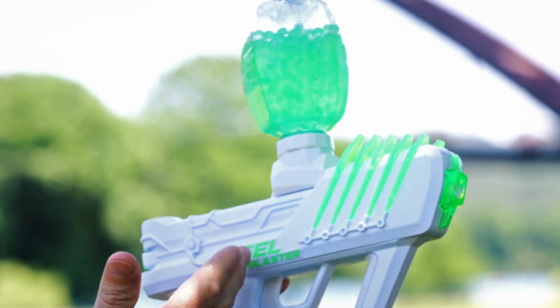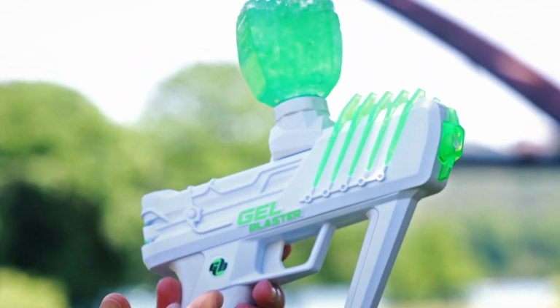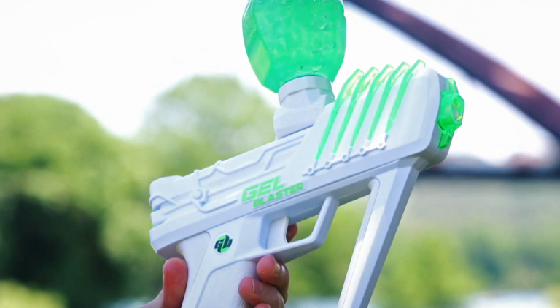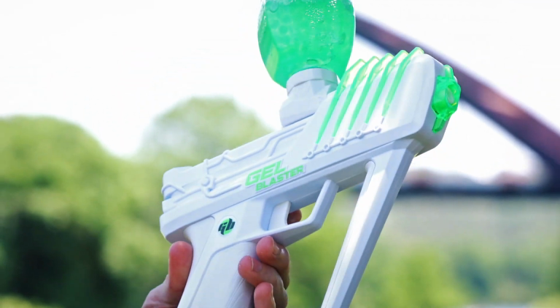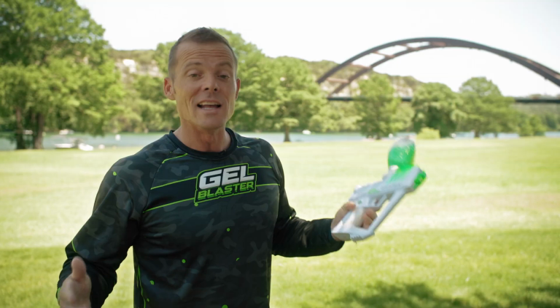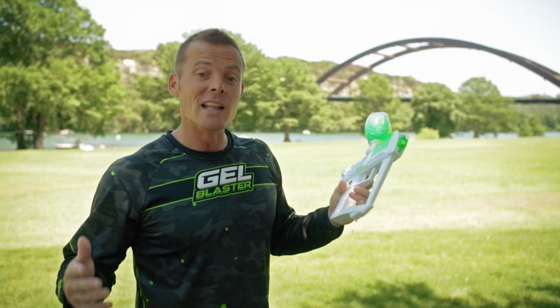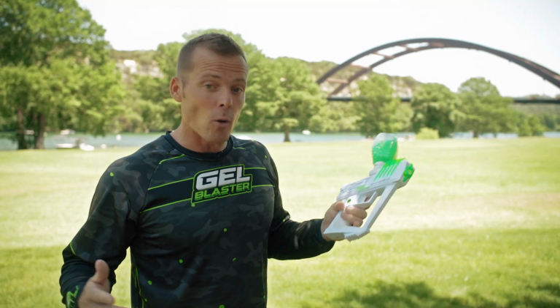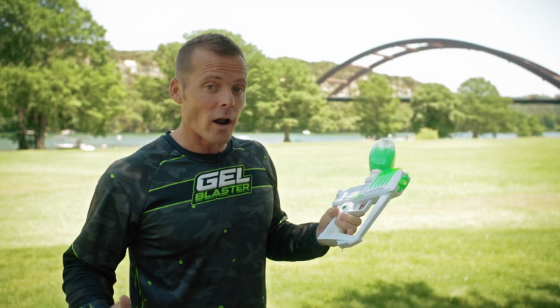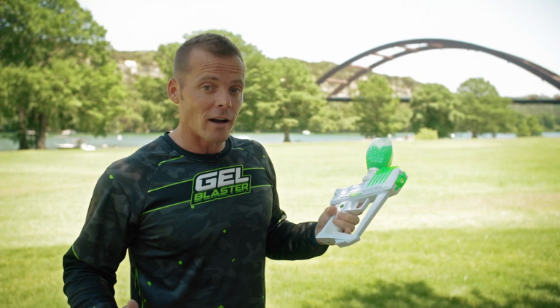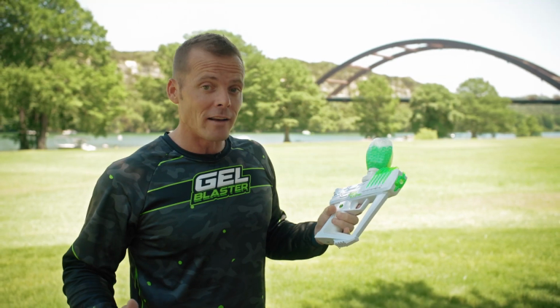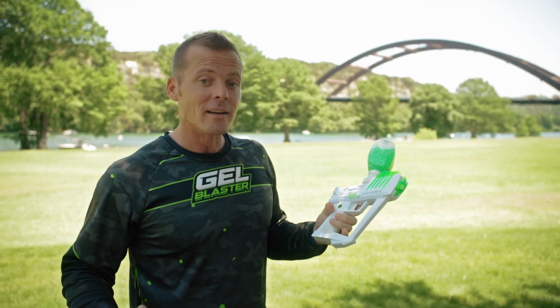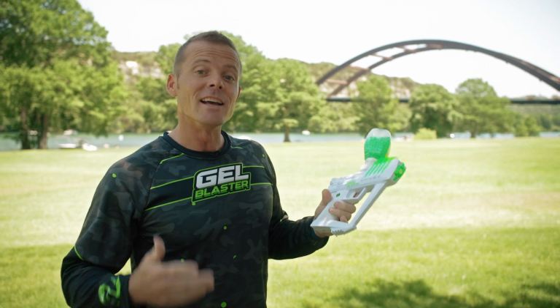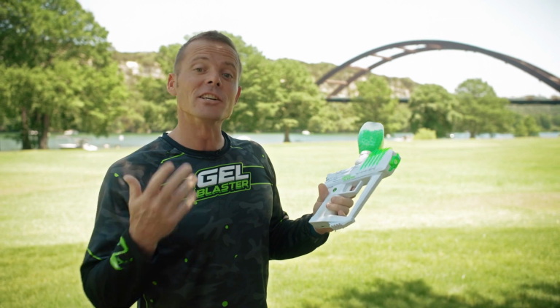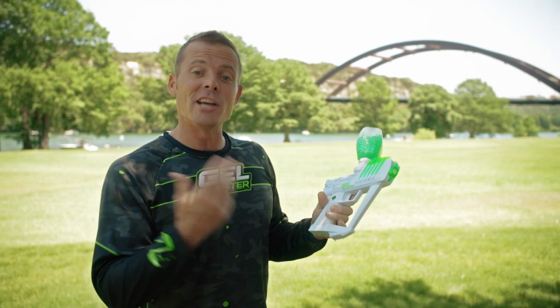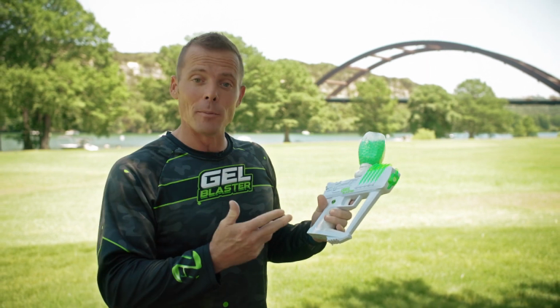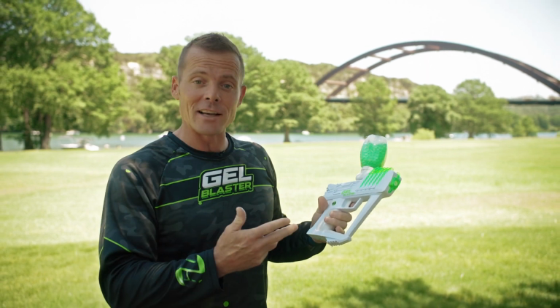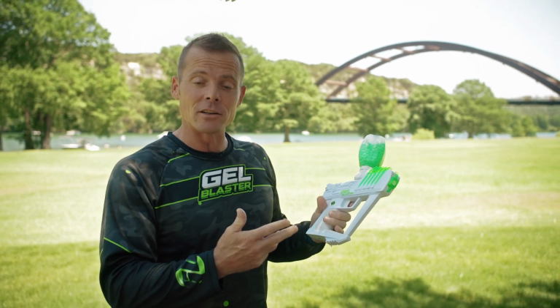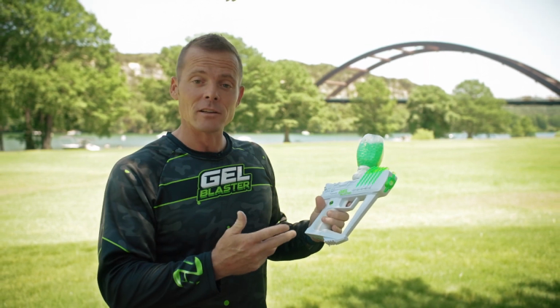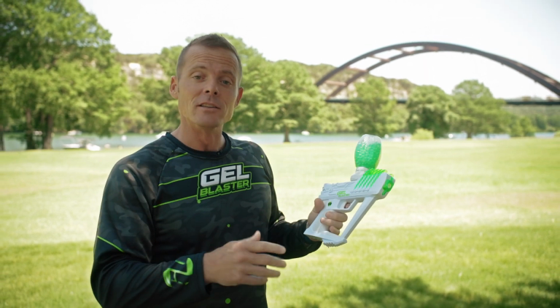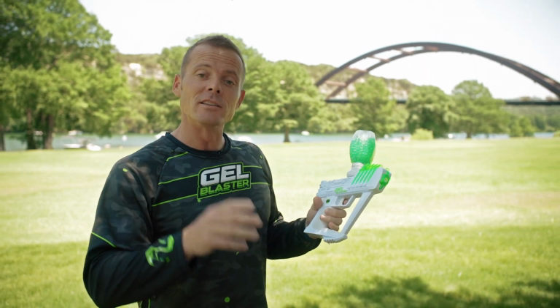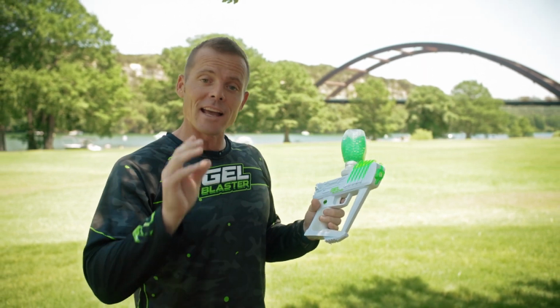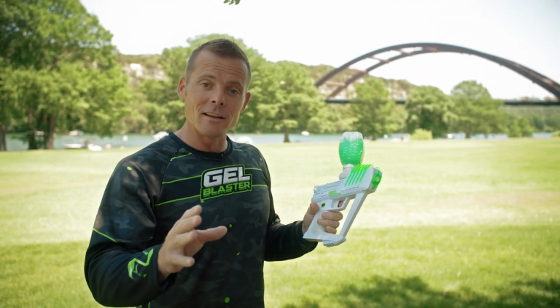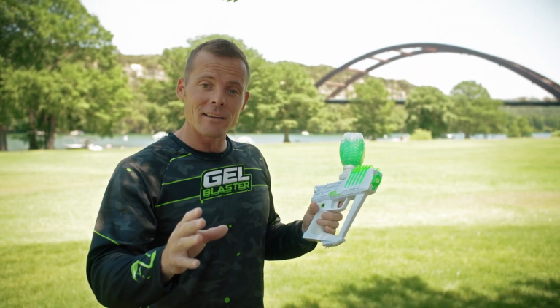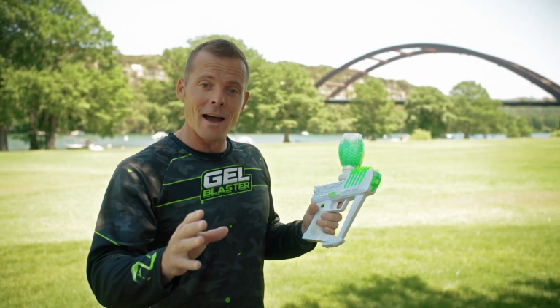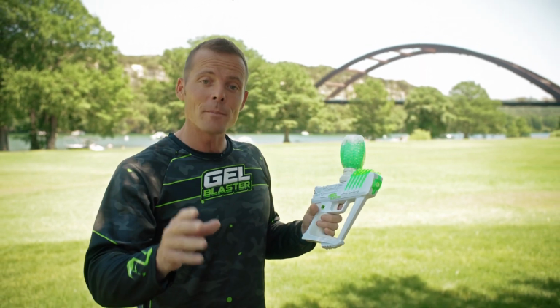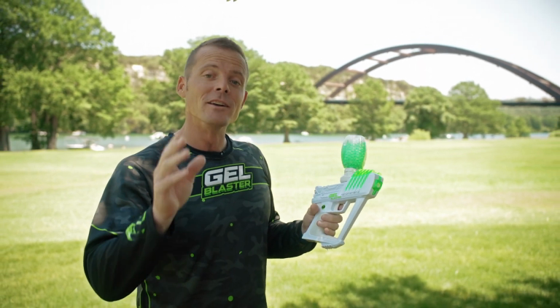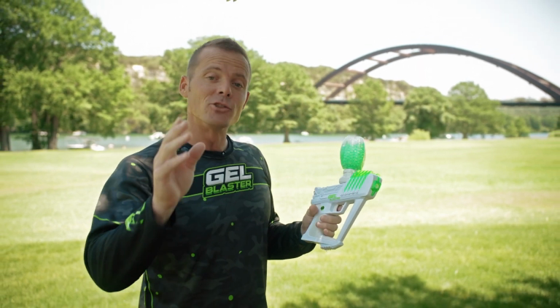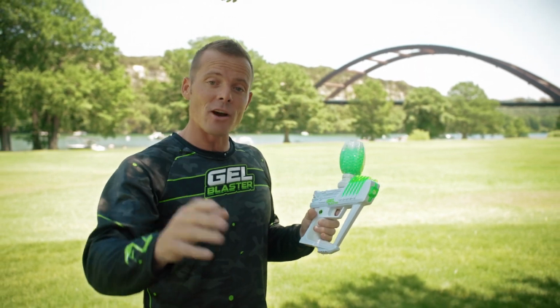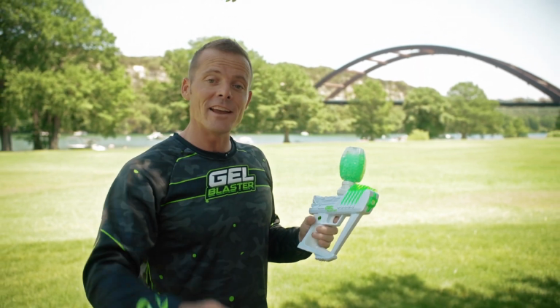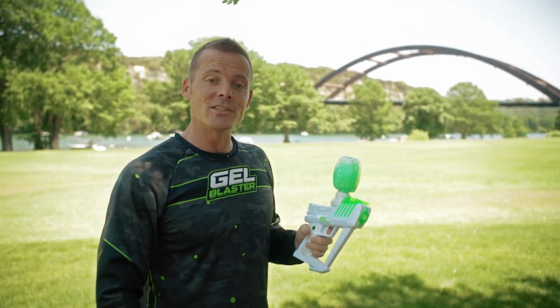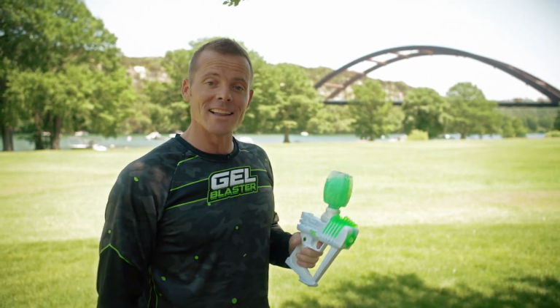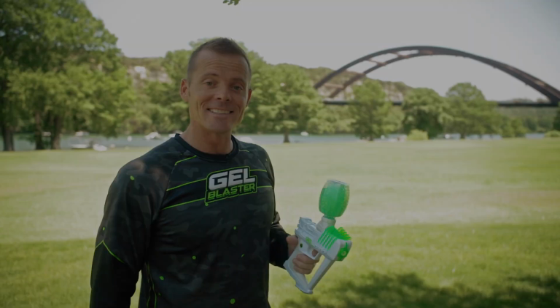So remember, it's not a water gun, it's a Jellblaster. So take a little time, strain your Jellits.